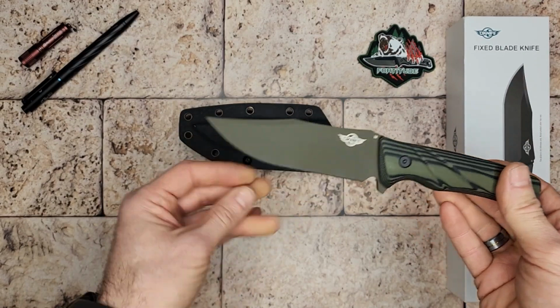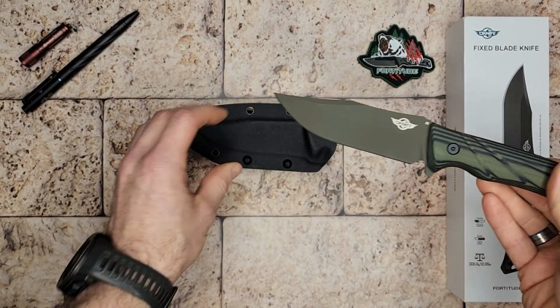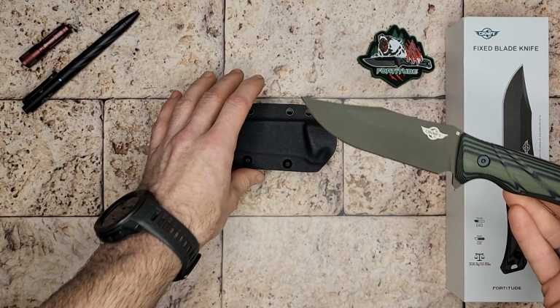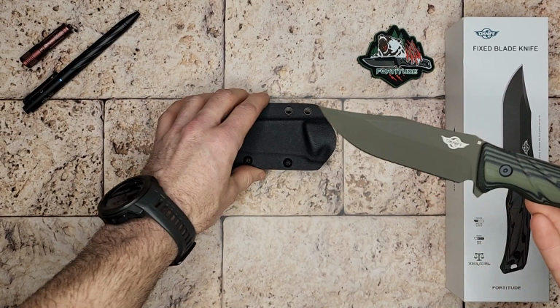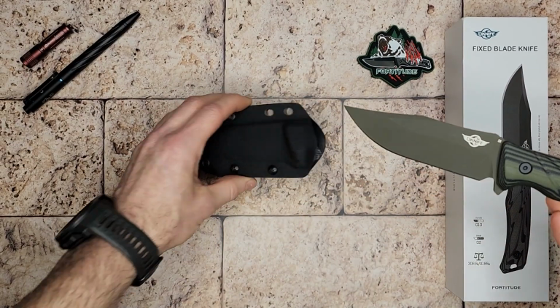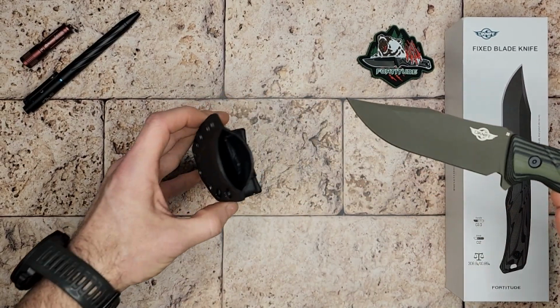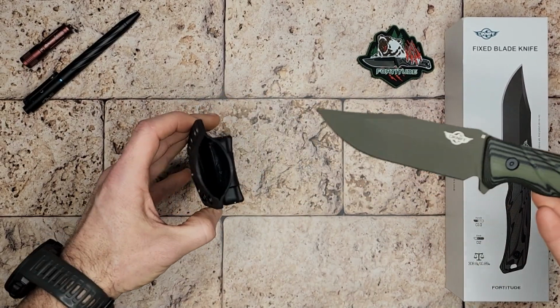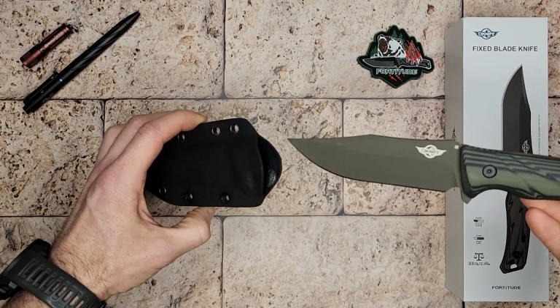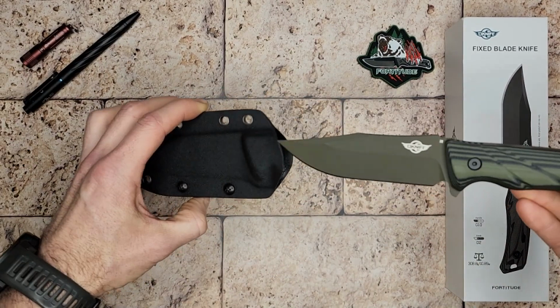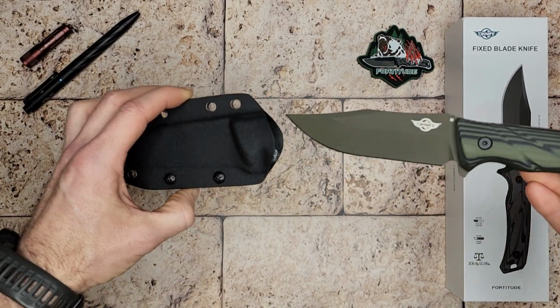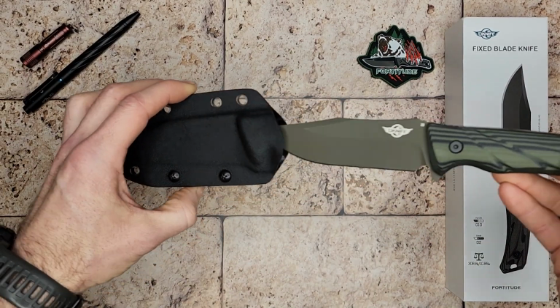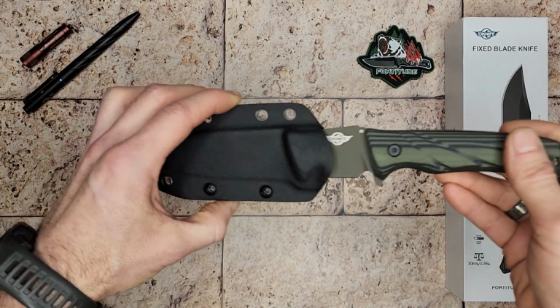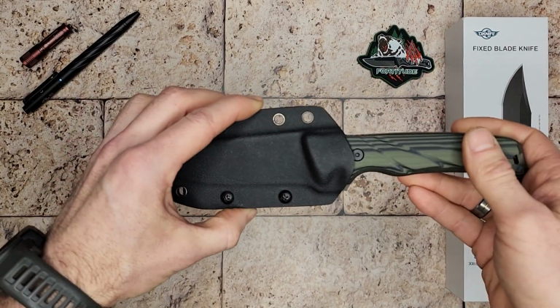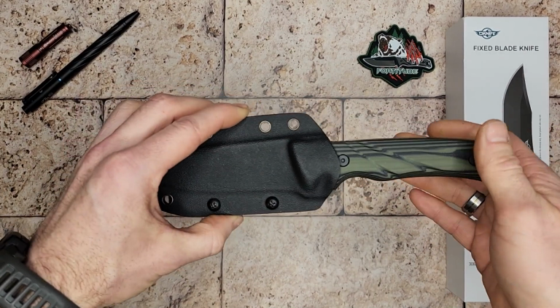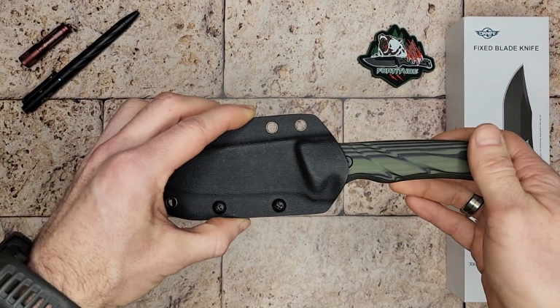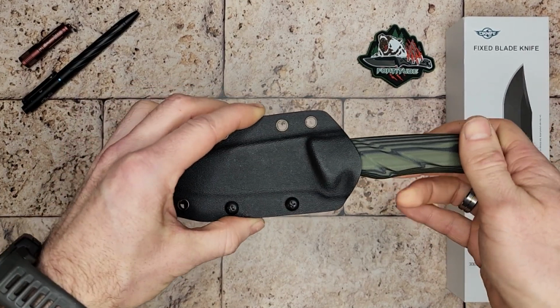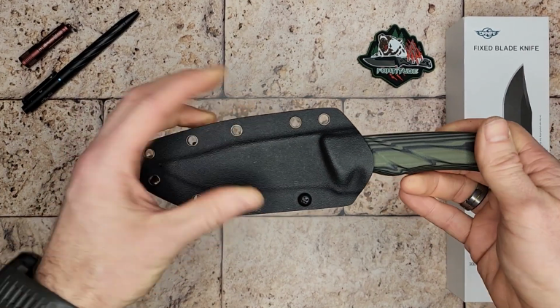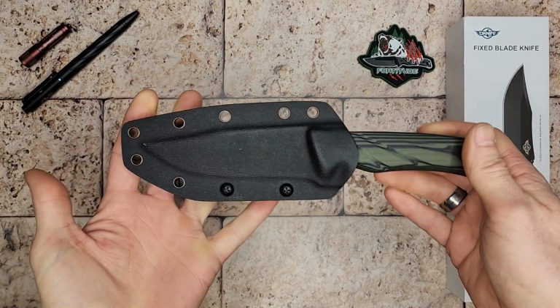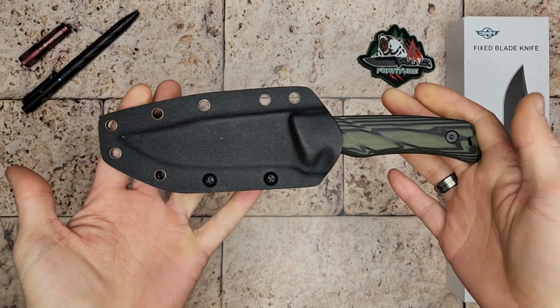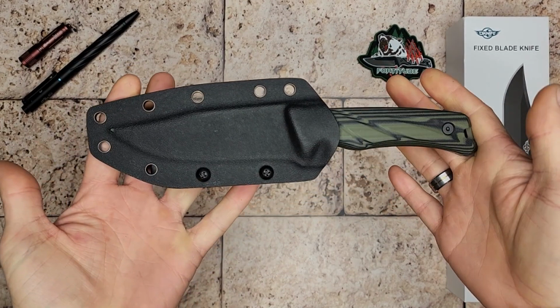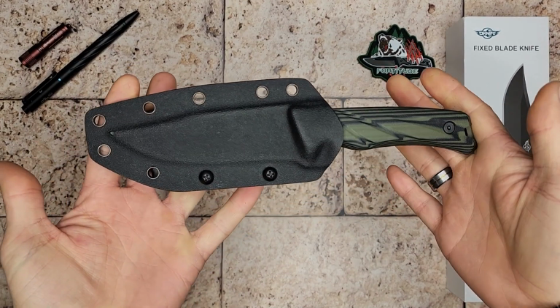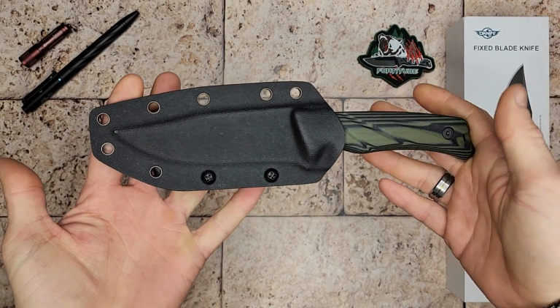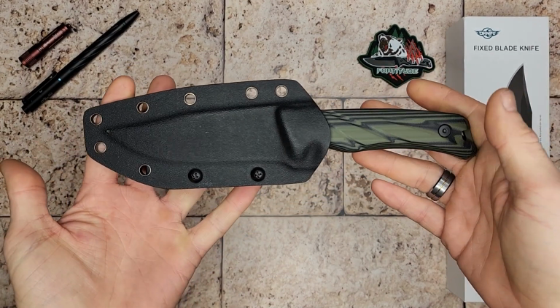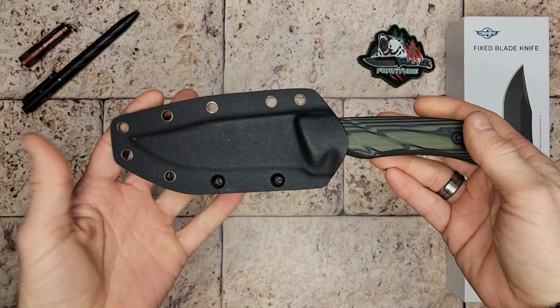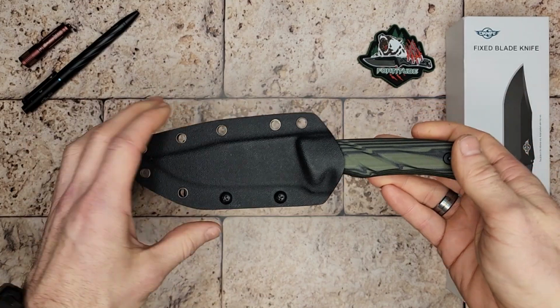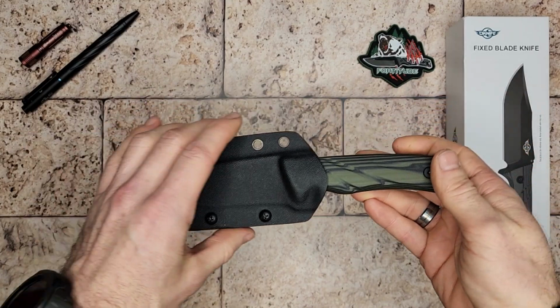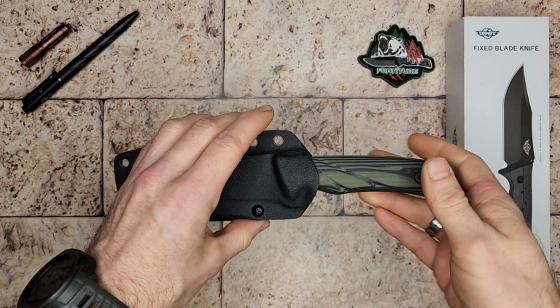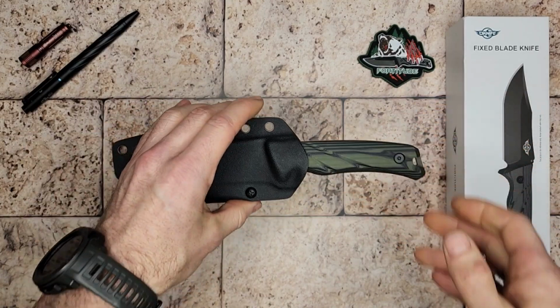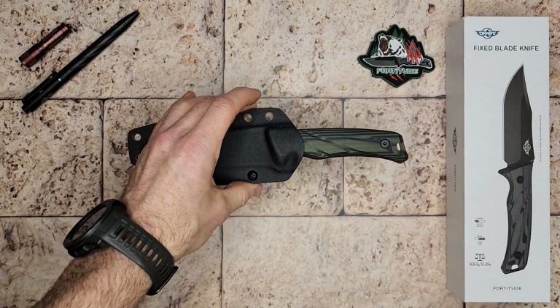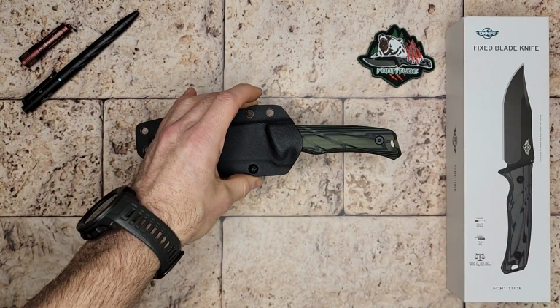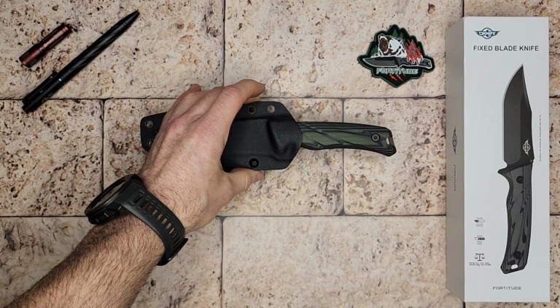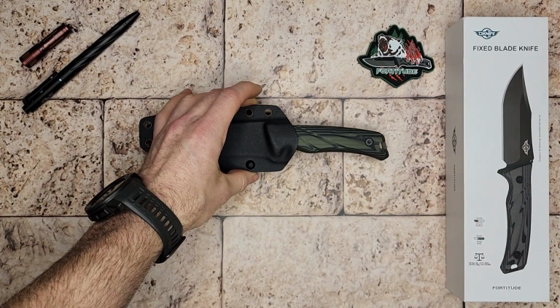Let me know what you think about this knife, be sure to check it out, and thanks for watching. Don't forget to subscribe.